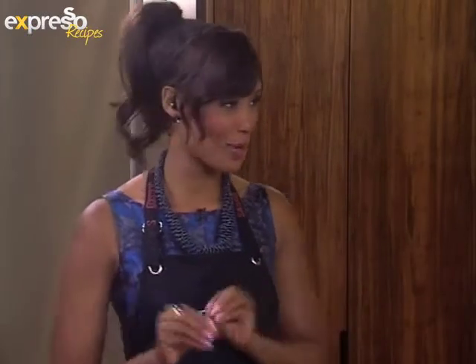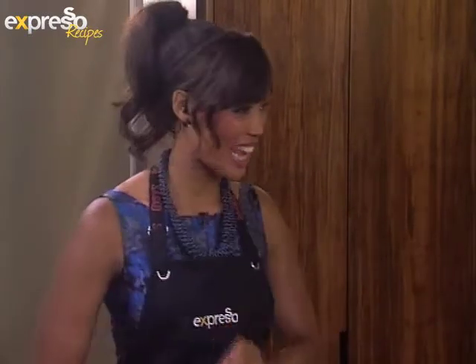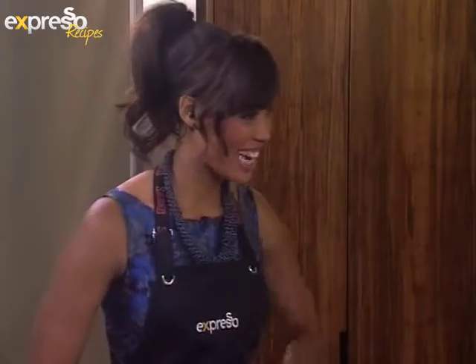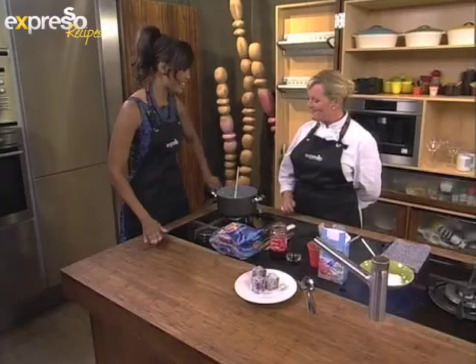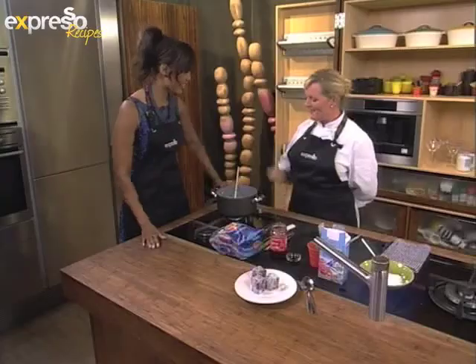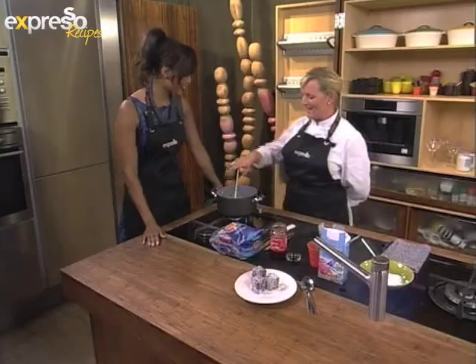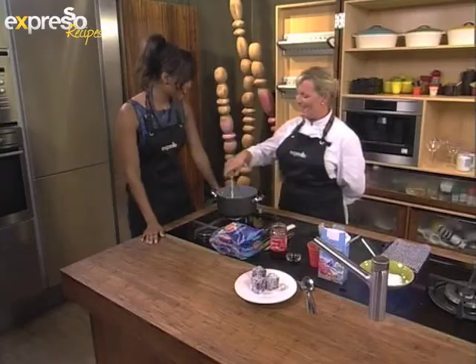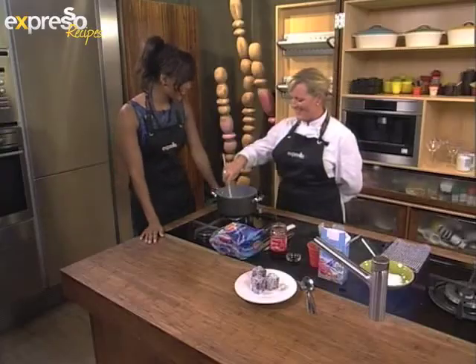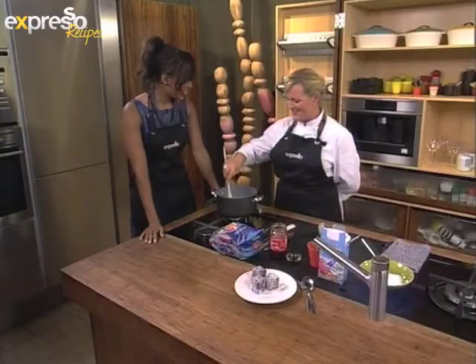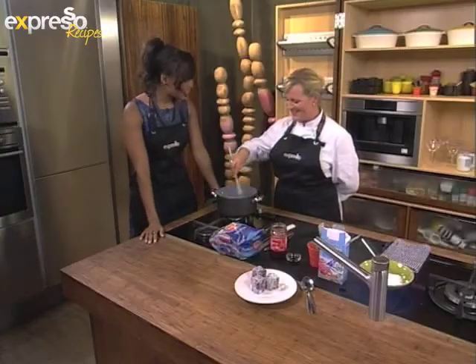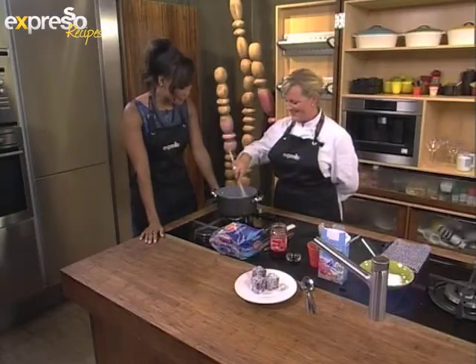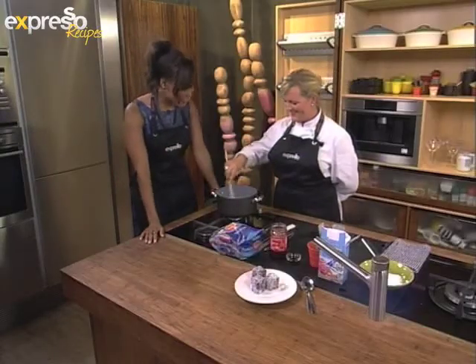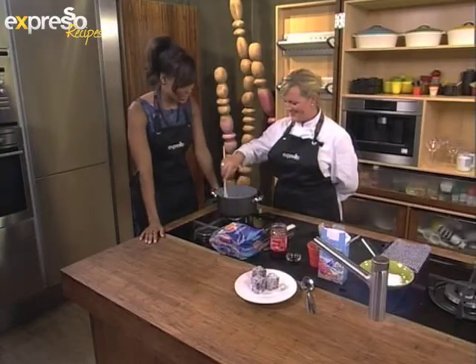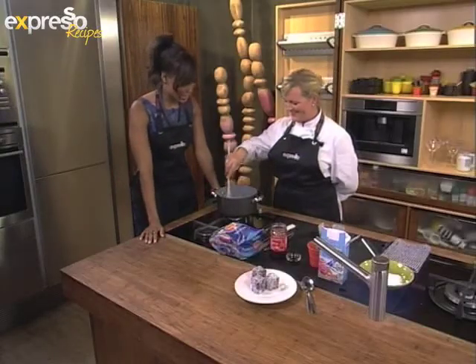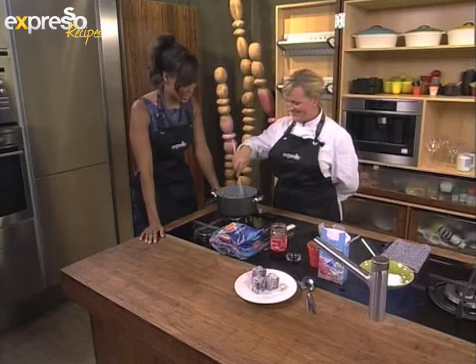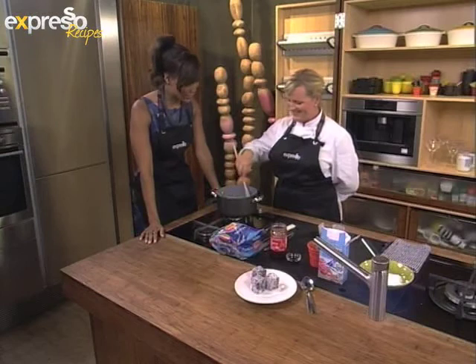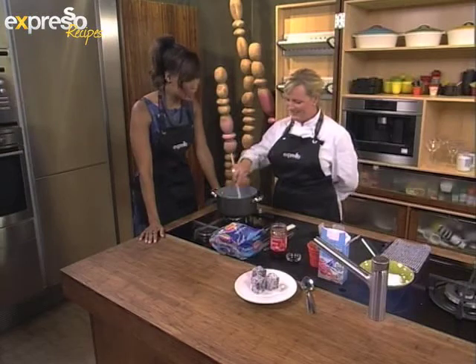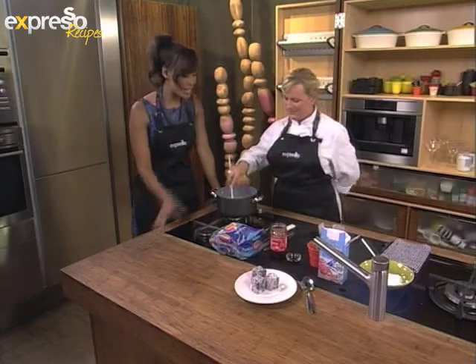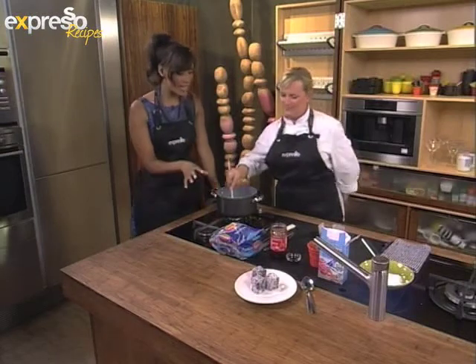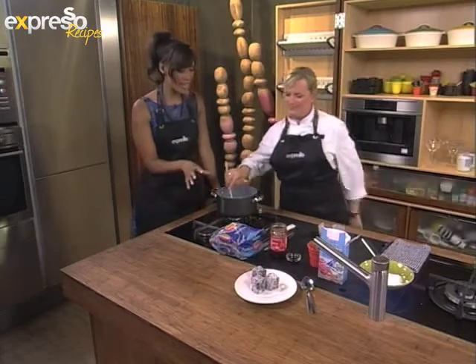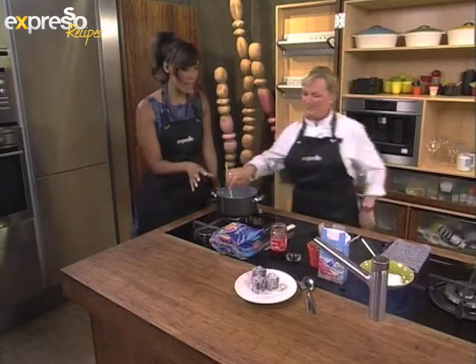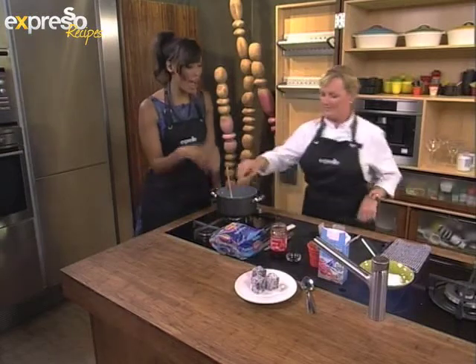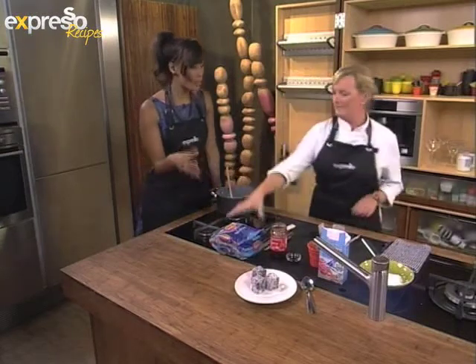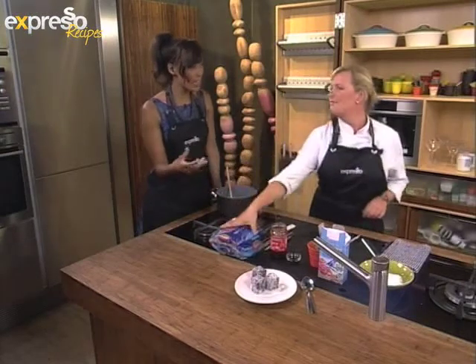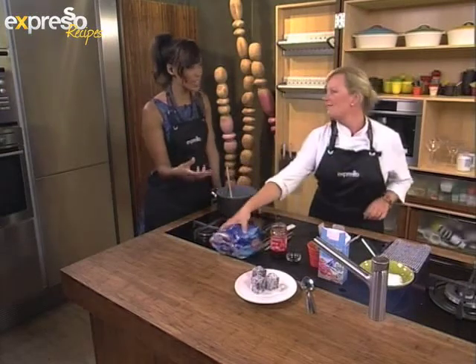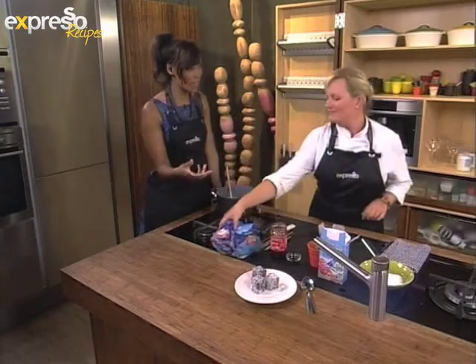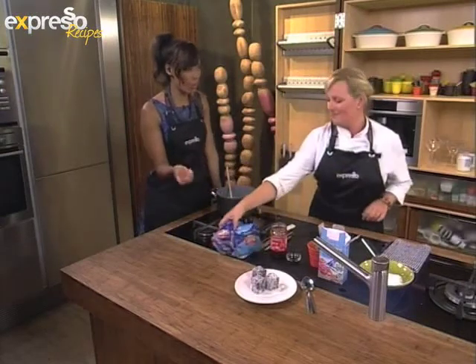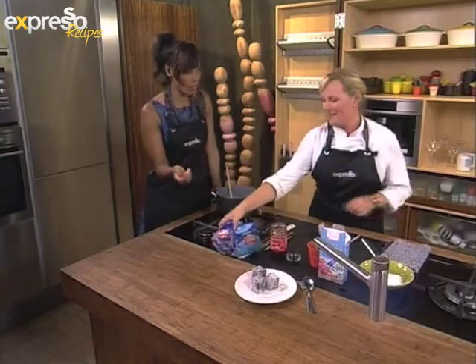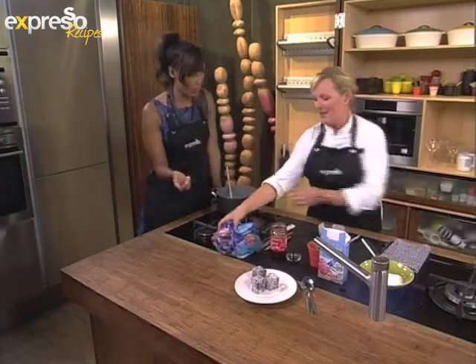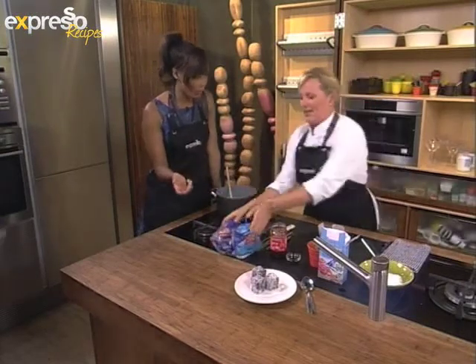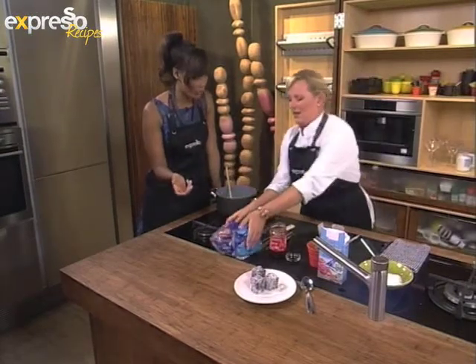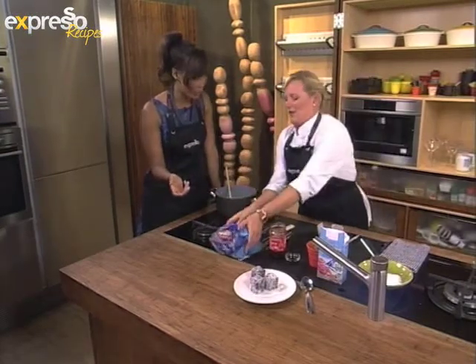Good morning Kate, how are you? Good morning, fine thanks and yourself? Very good, thank you. So today's theme — how are we using up the old to make way for the new?